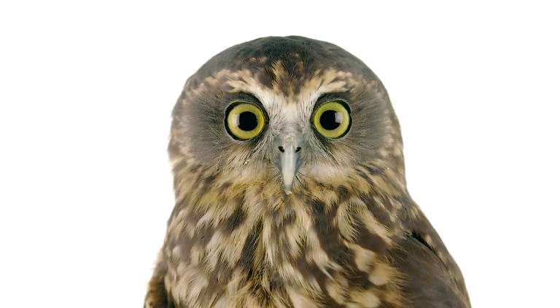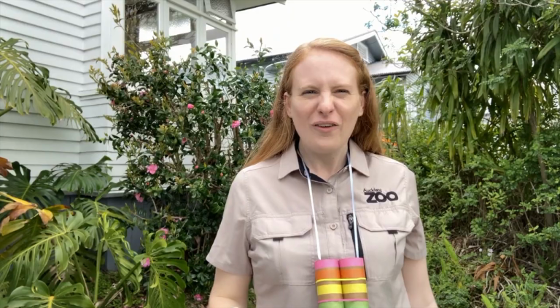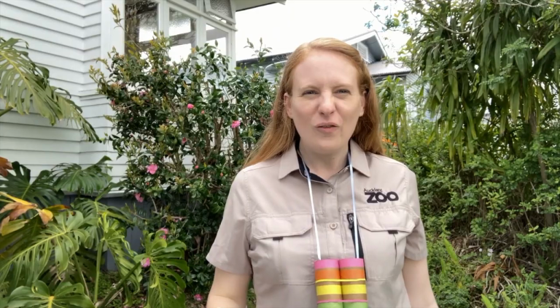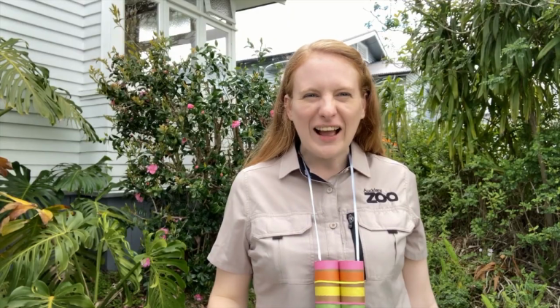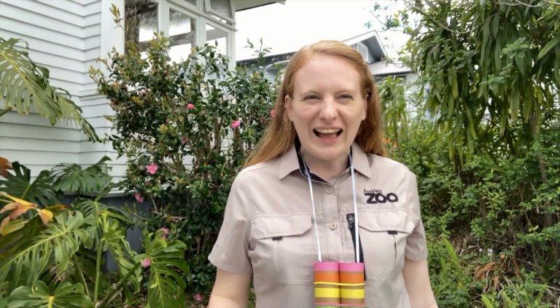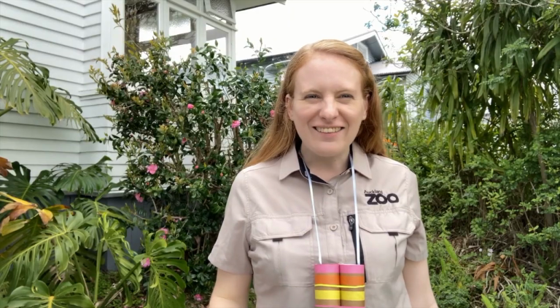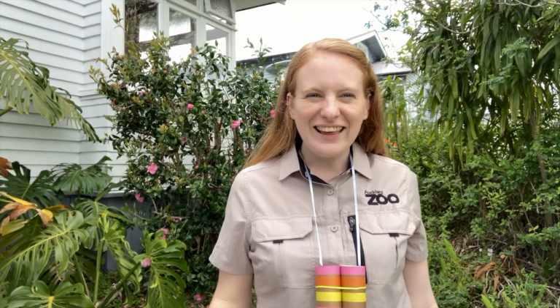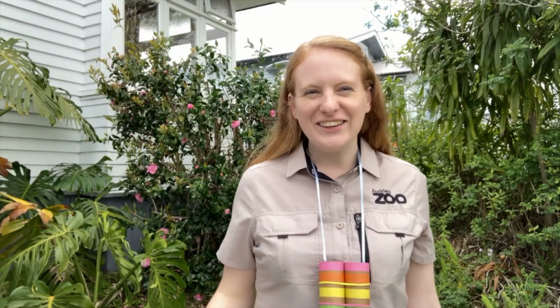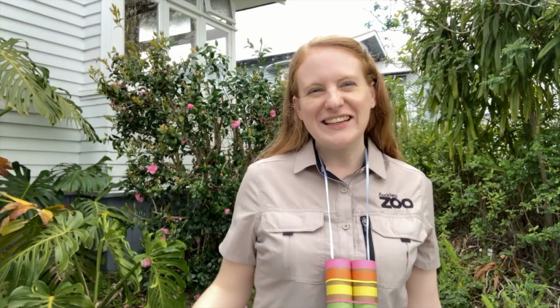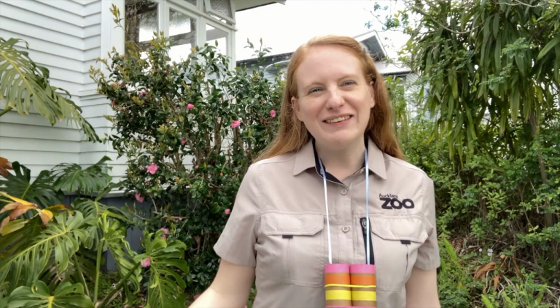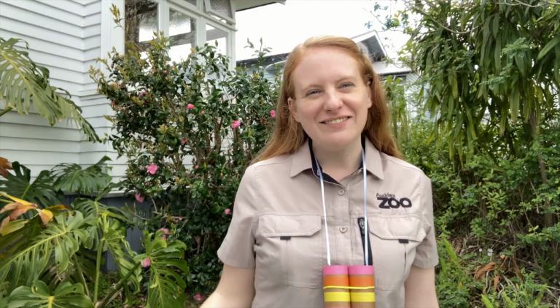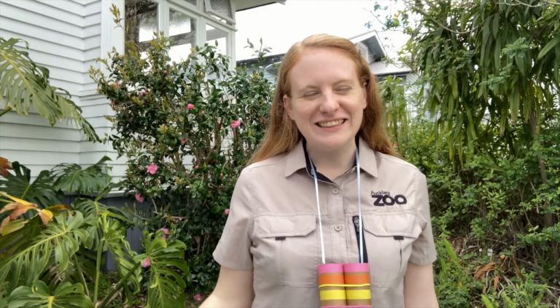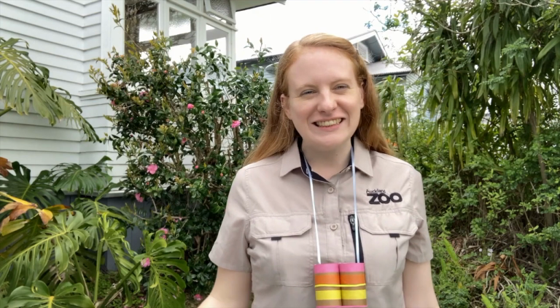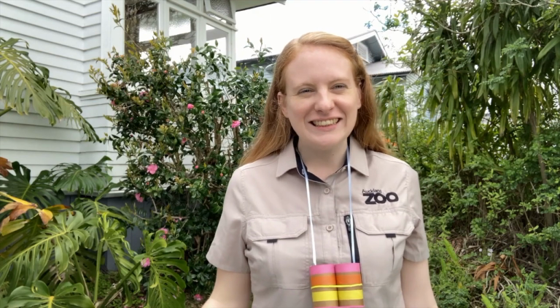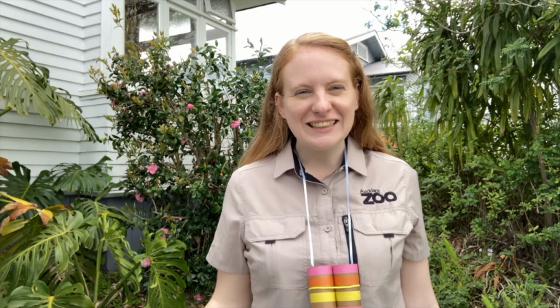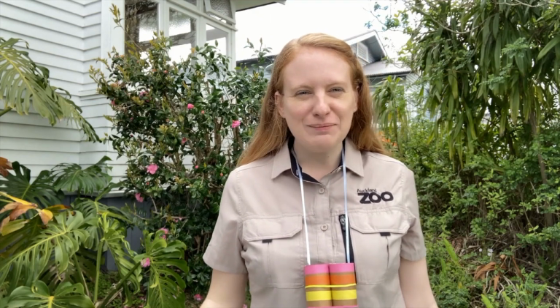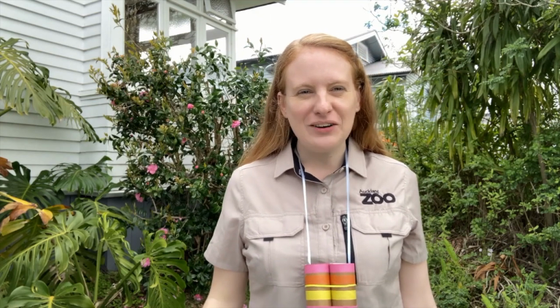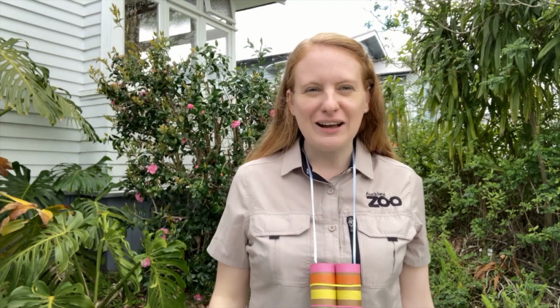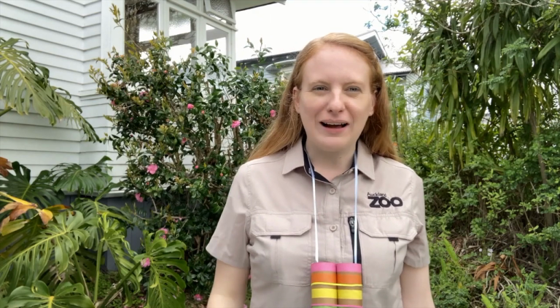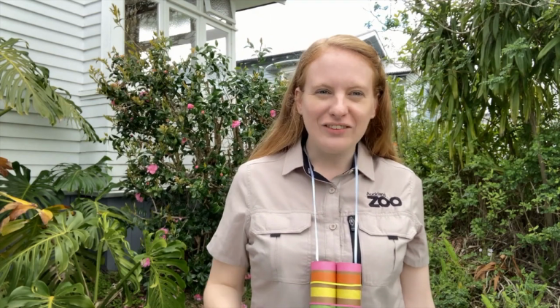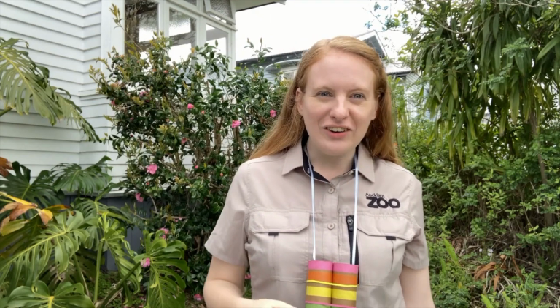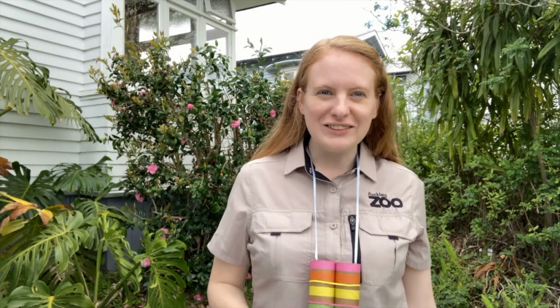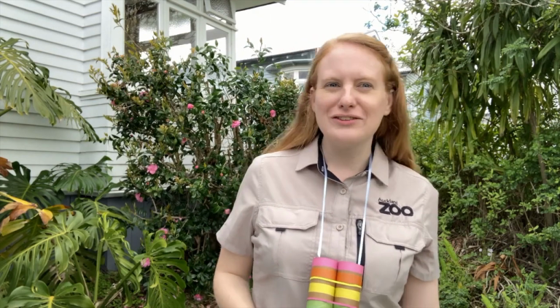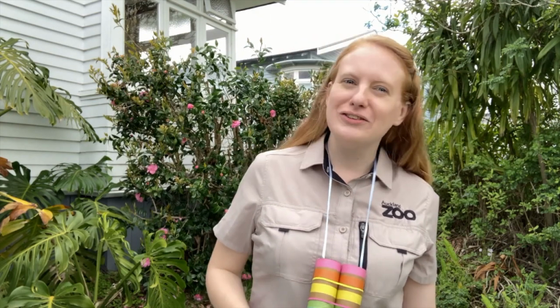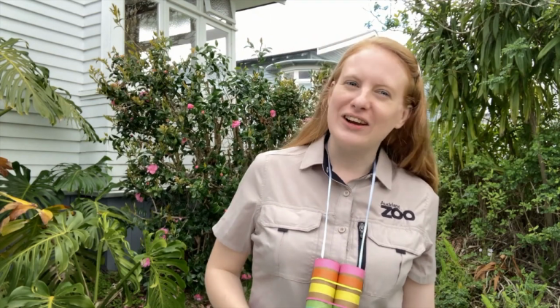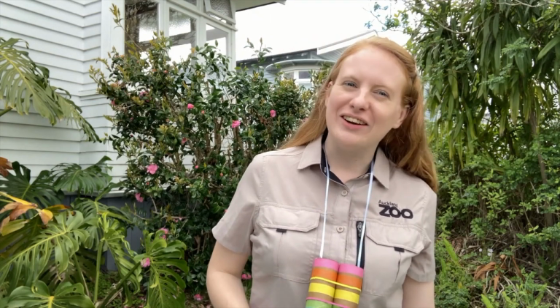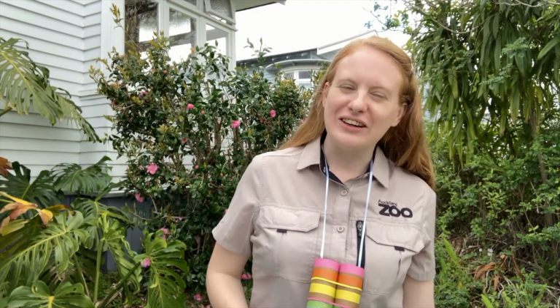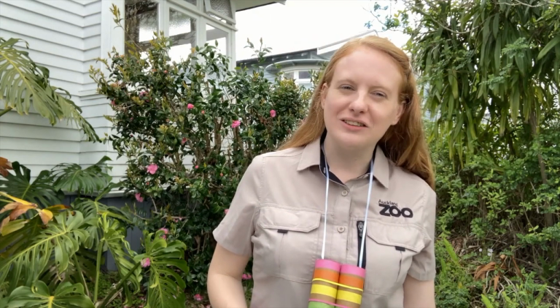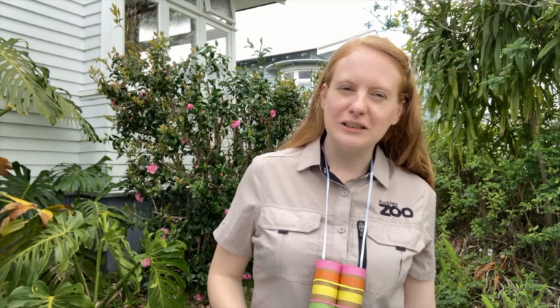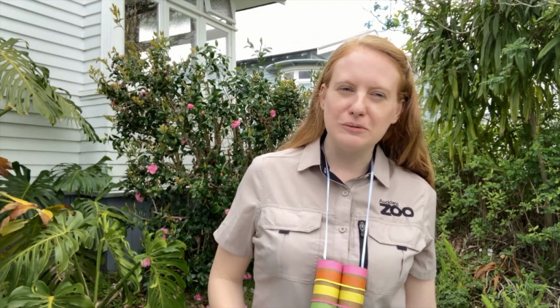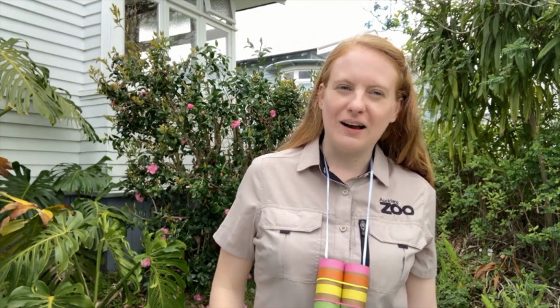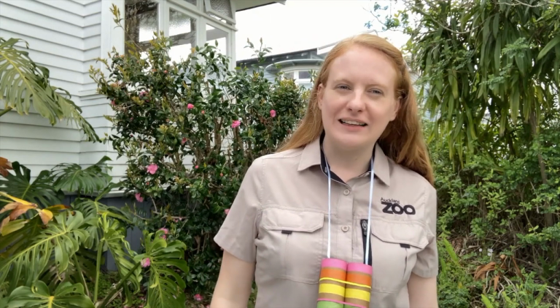Wow, thank you Emily for teaching us more about Knox and her incredible eyes.